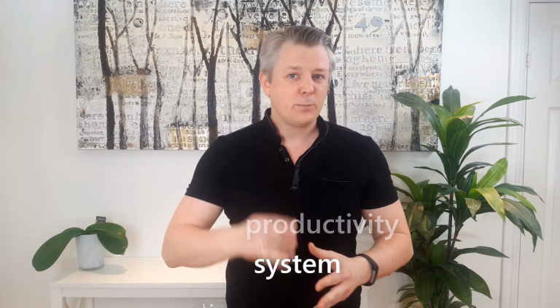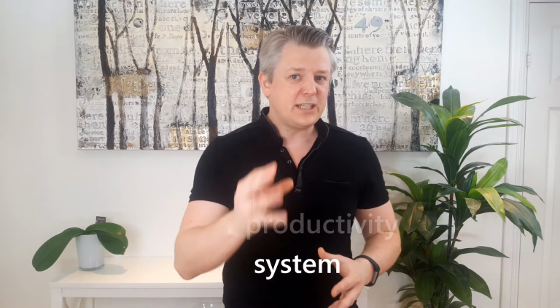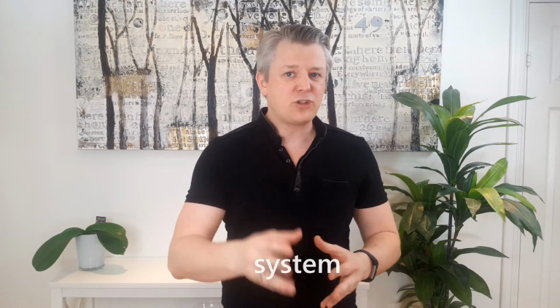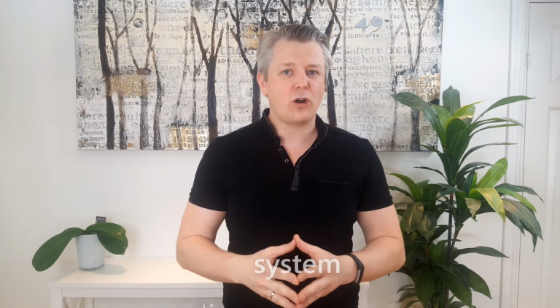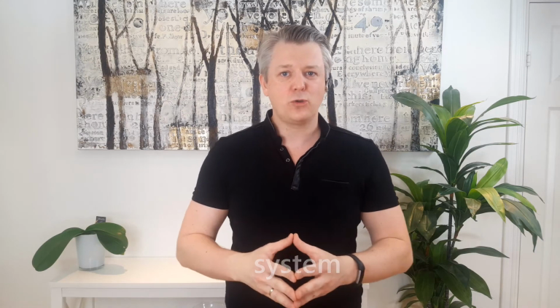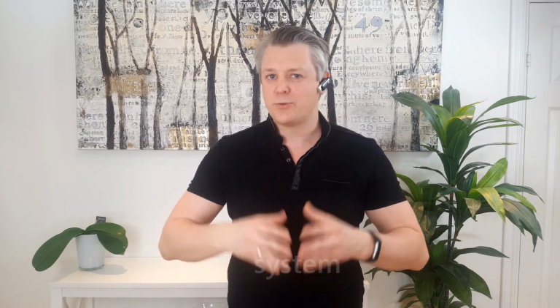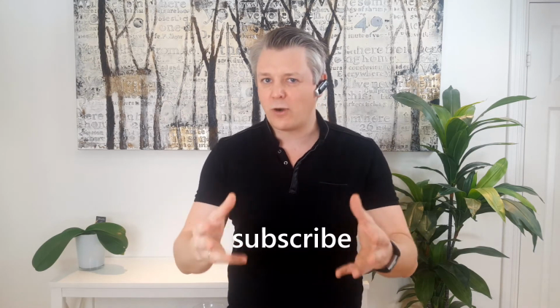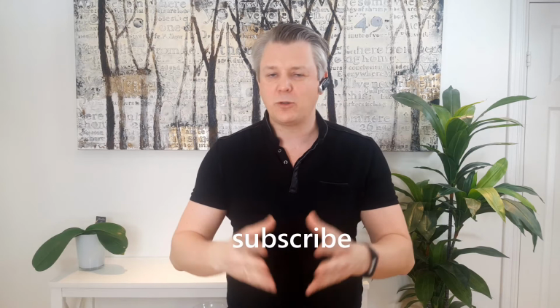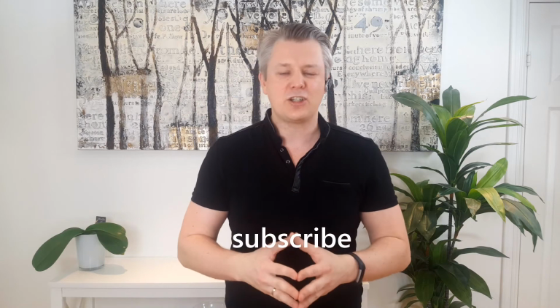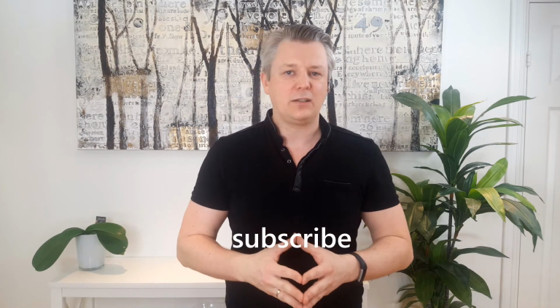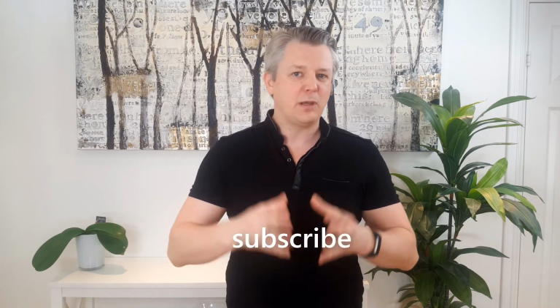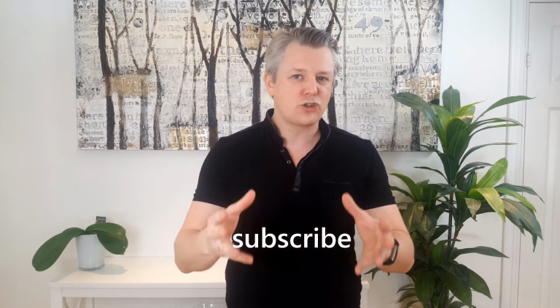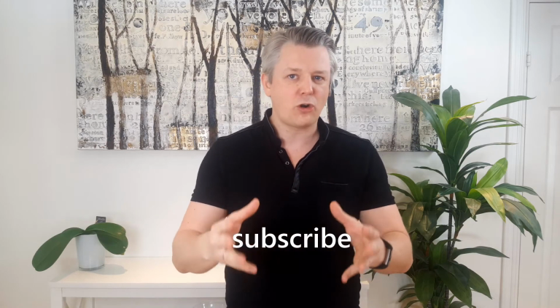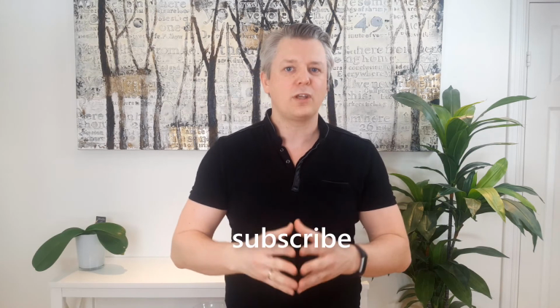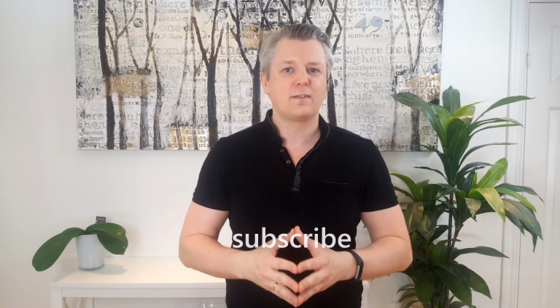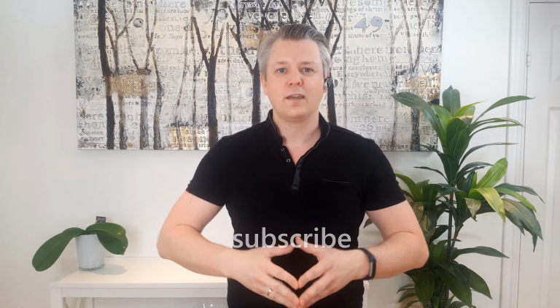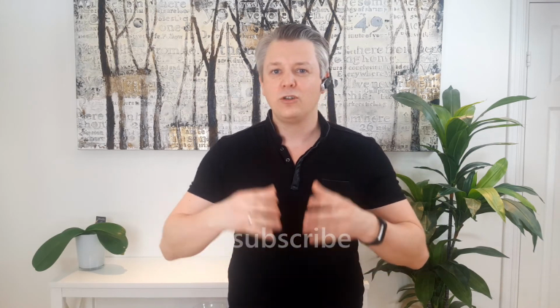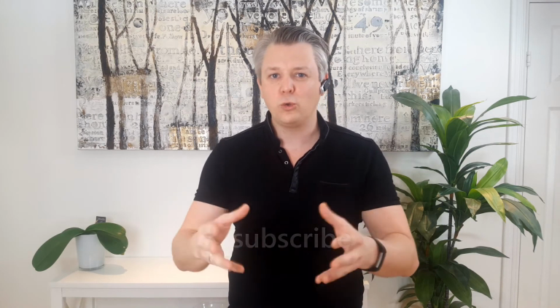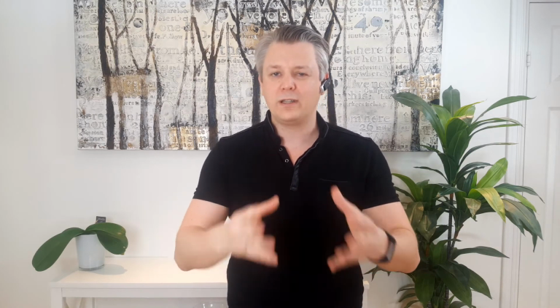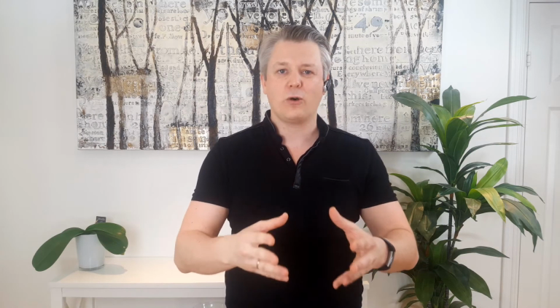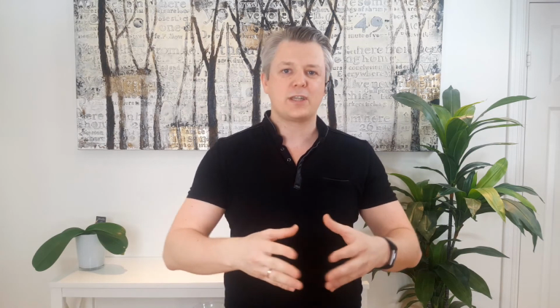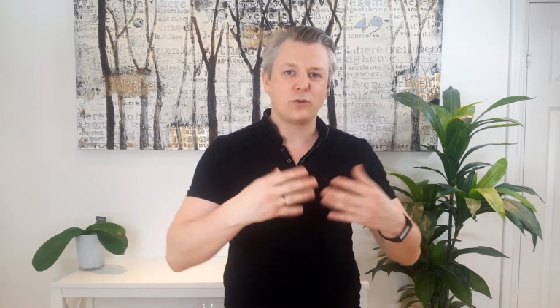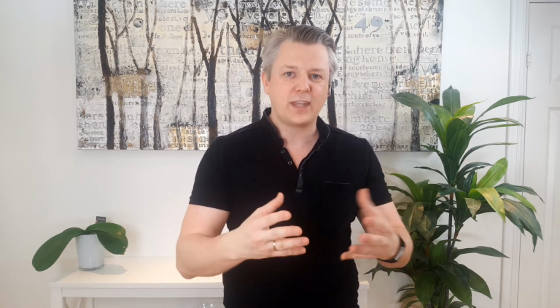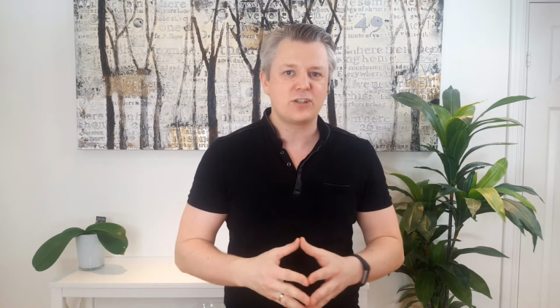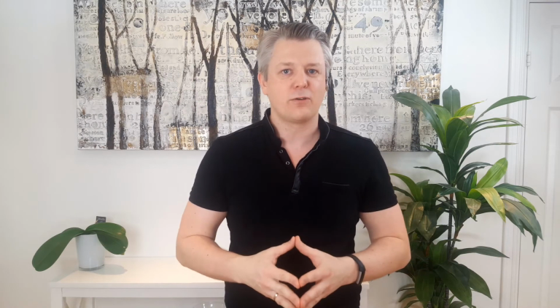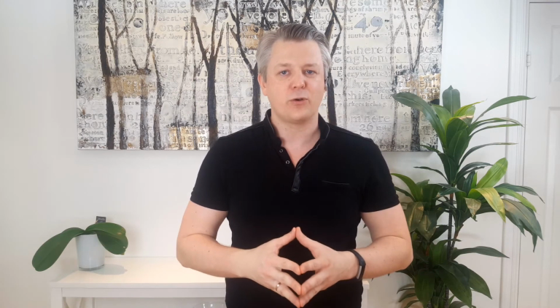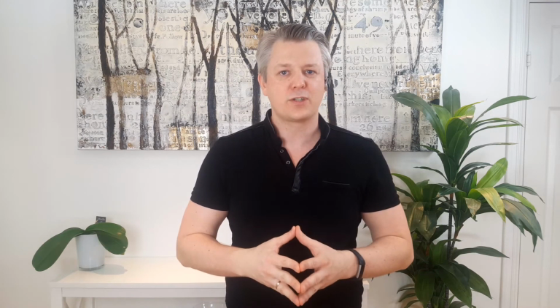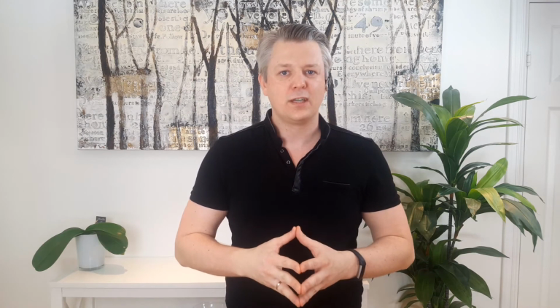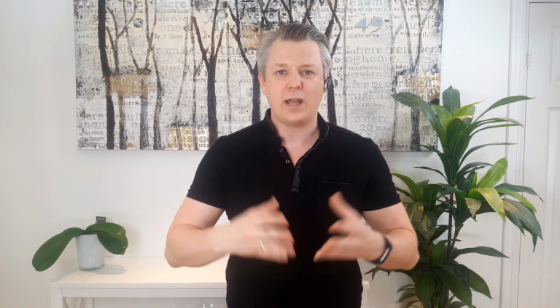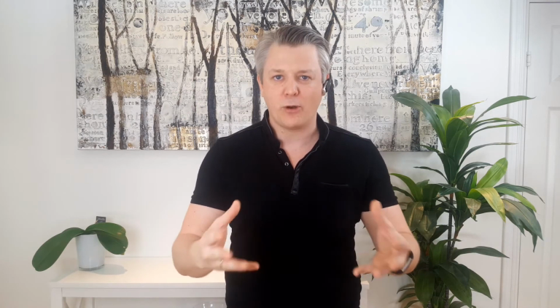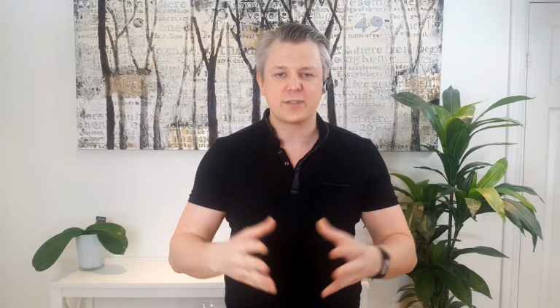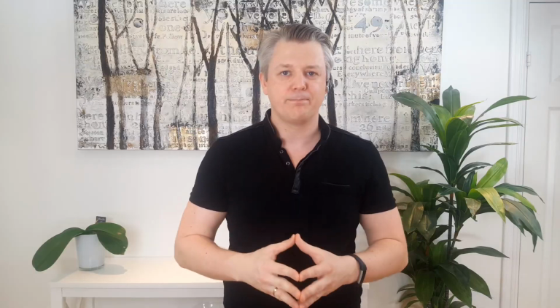Please make sure you subscribe to my channel to get new videos and notifications when I post them.